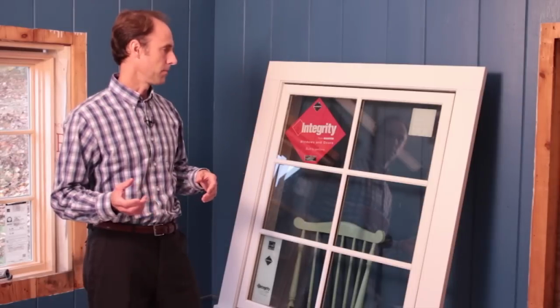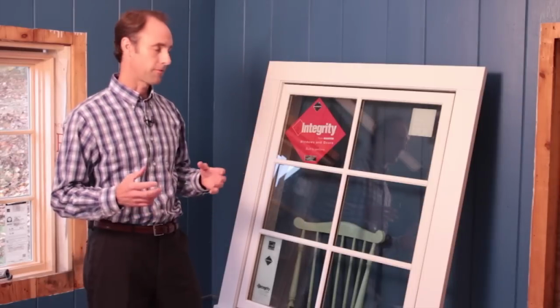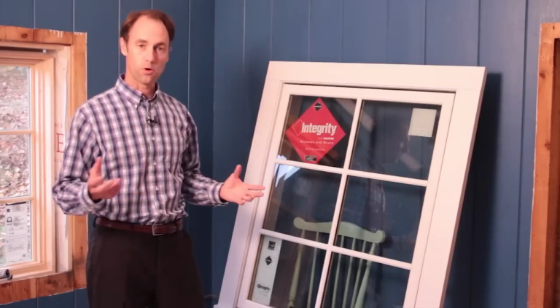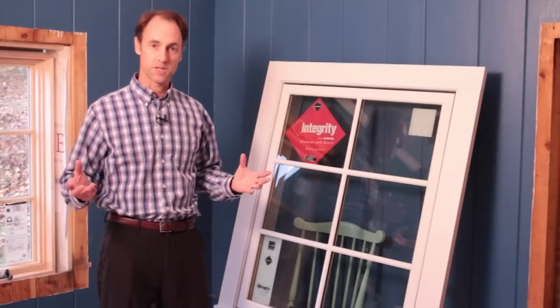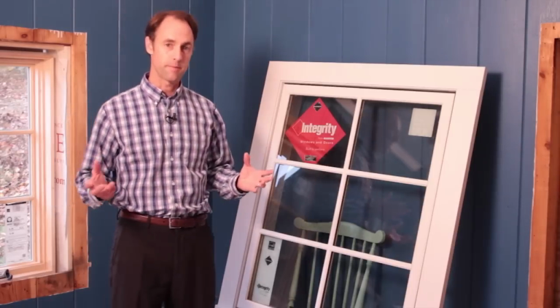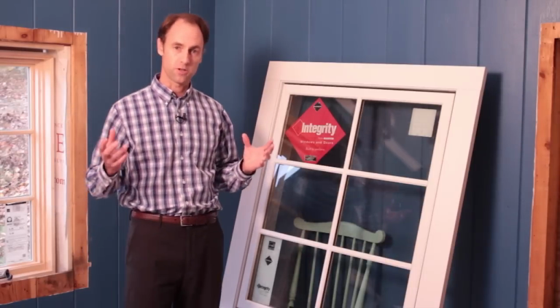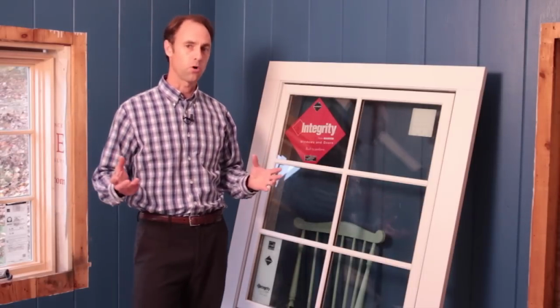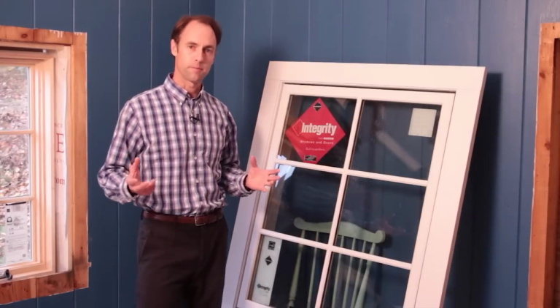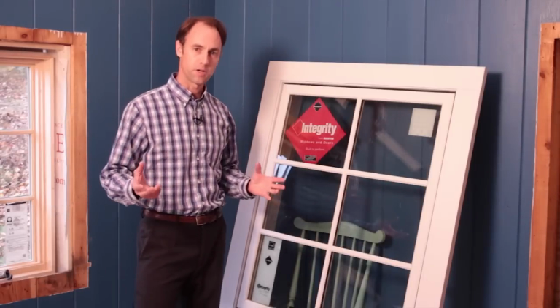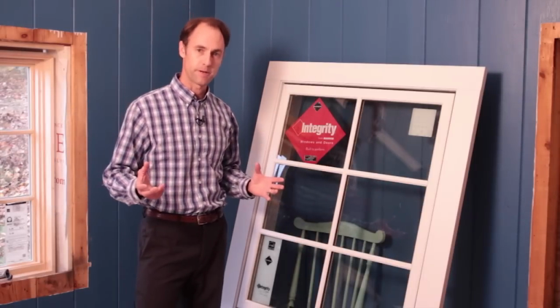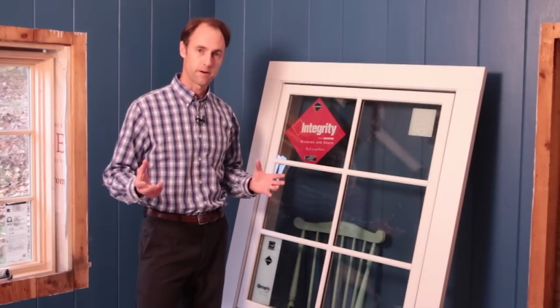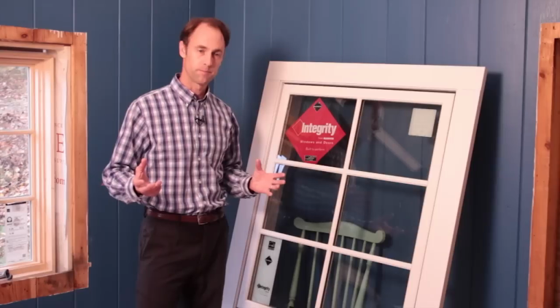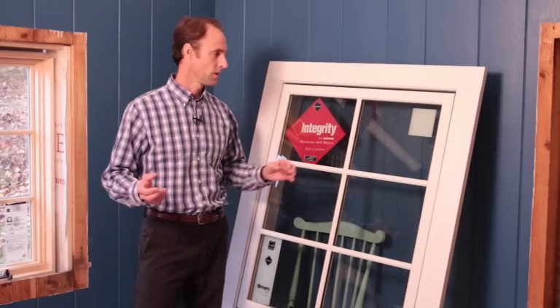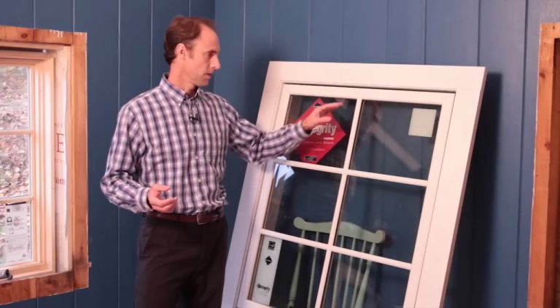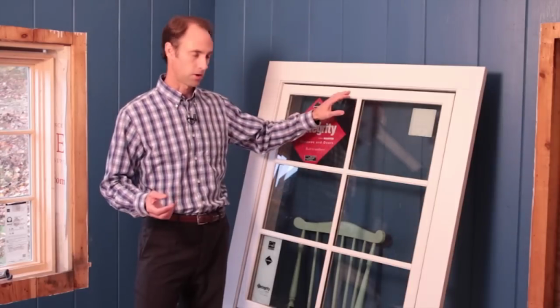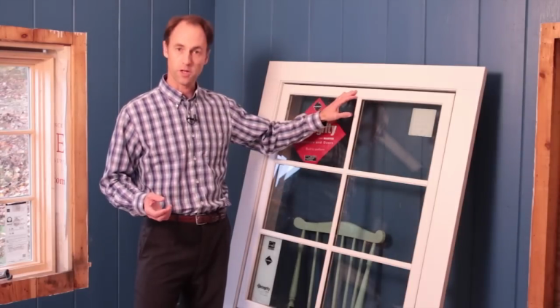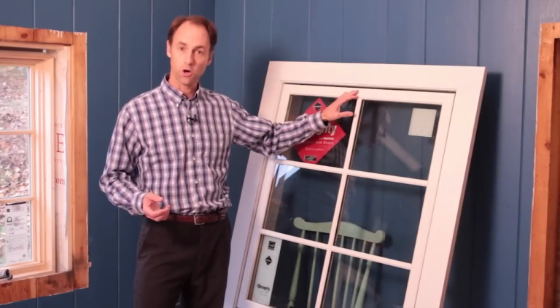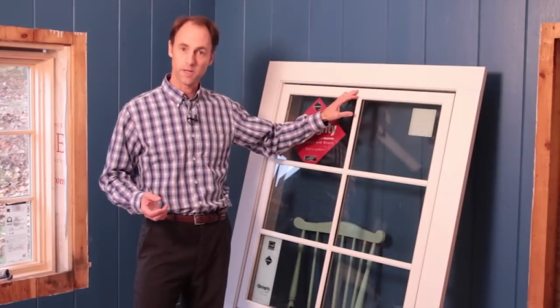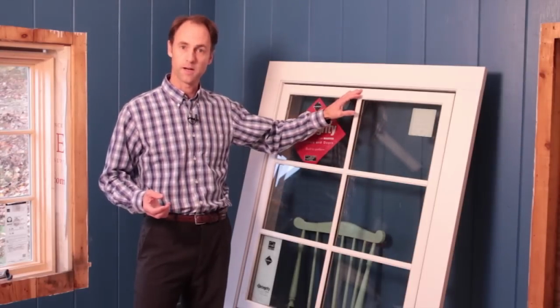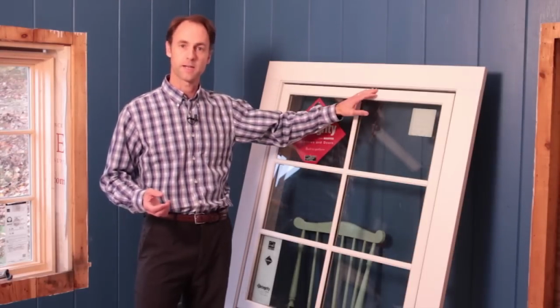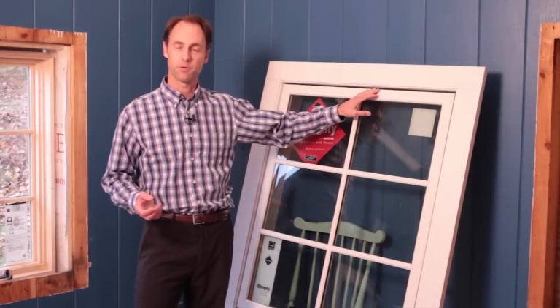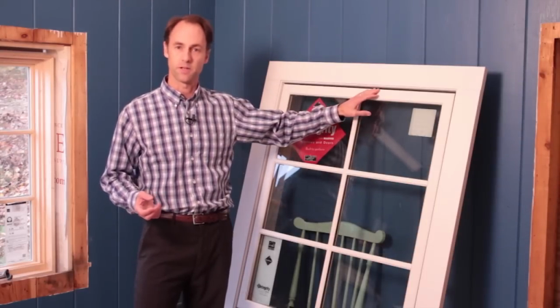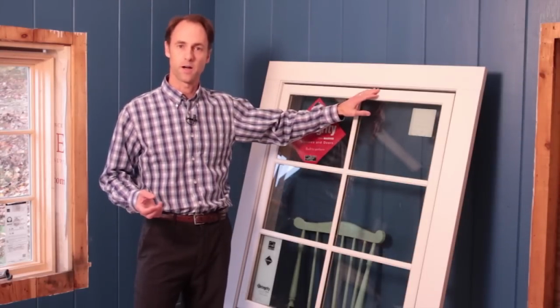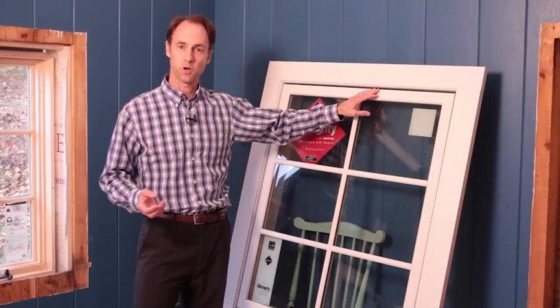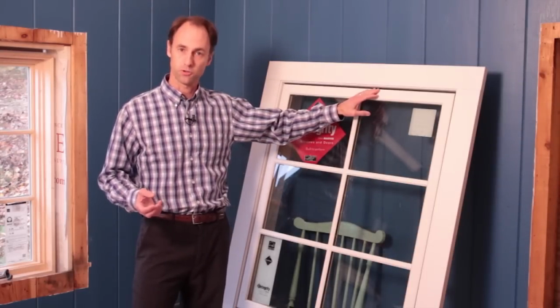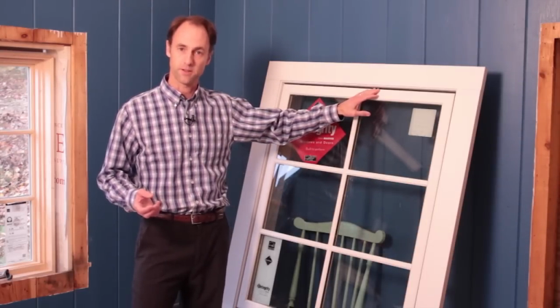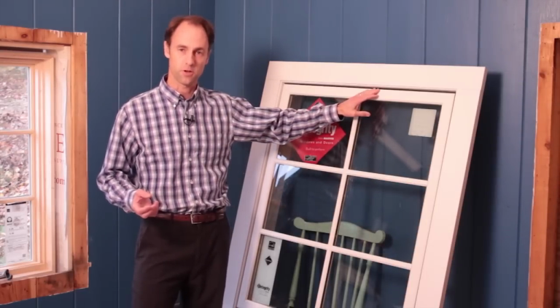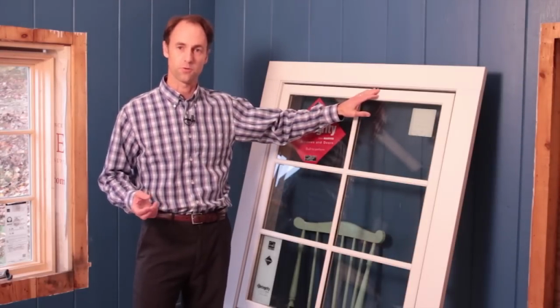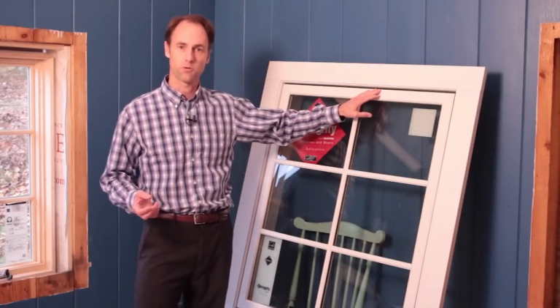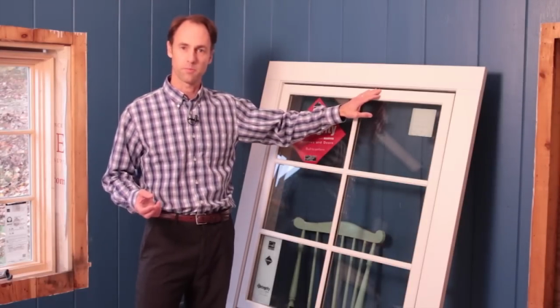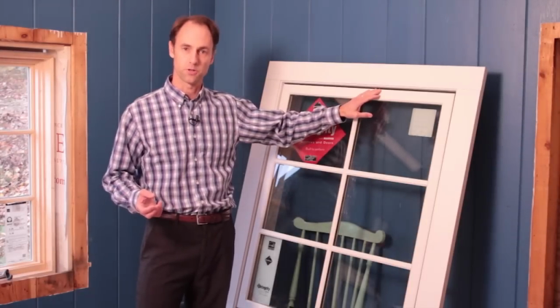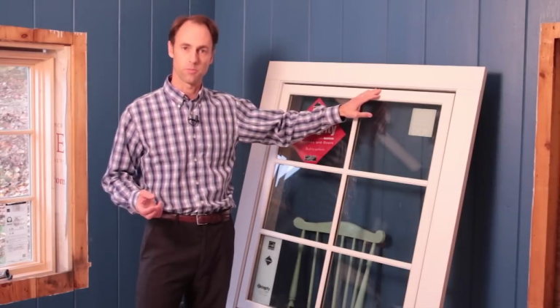Therefore, over time, it's going to hold up much better. The acrylic coating on top of the Ultrex is also incredibly durable.